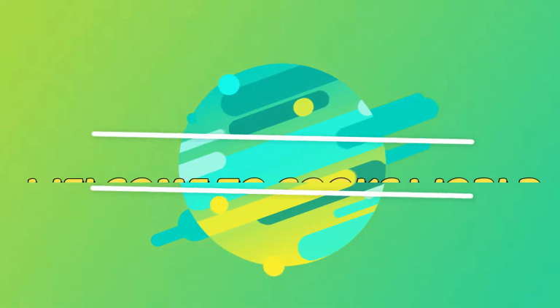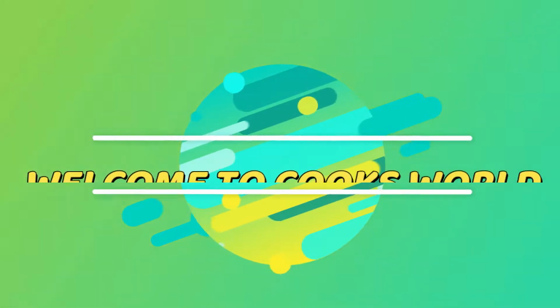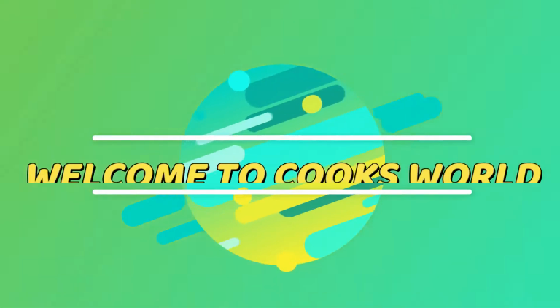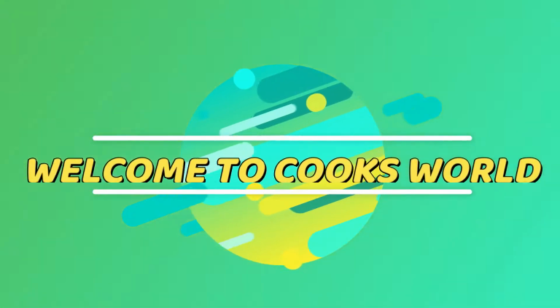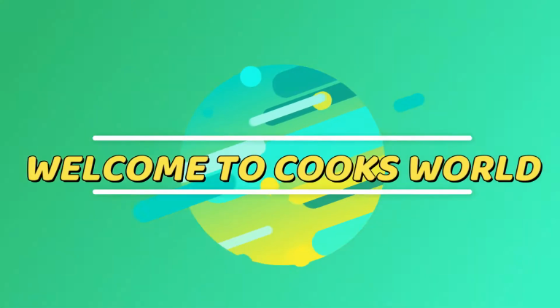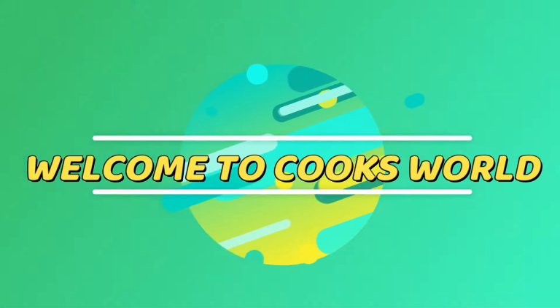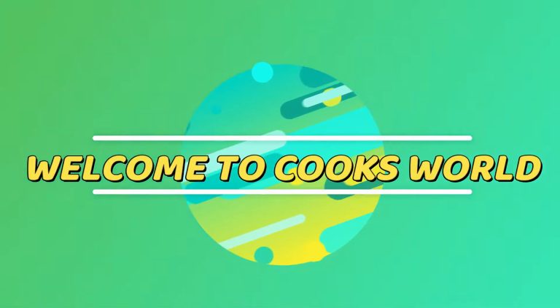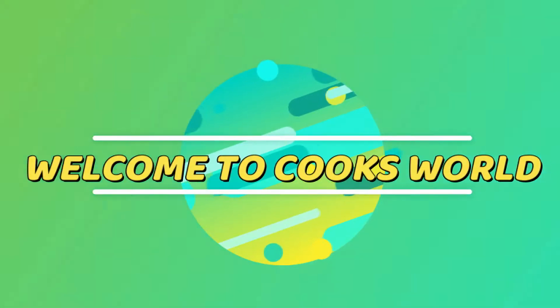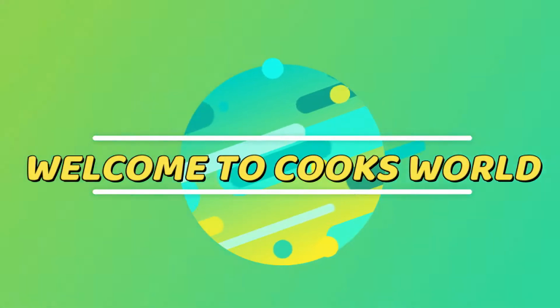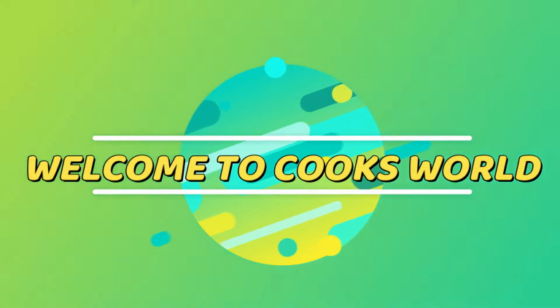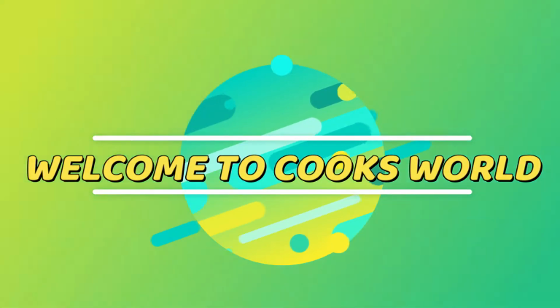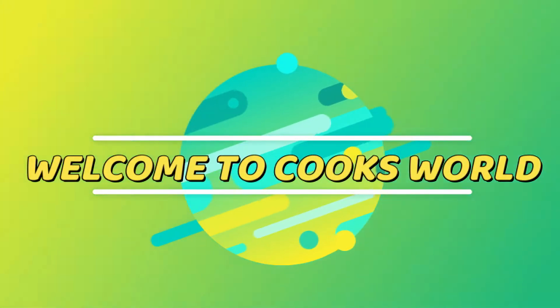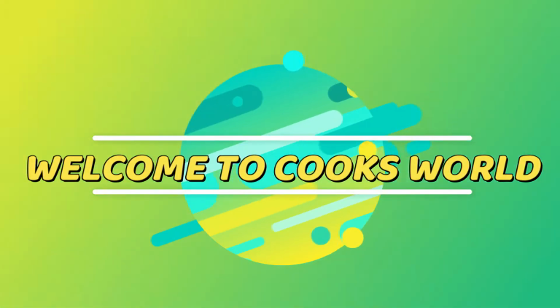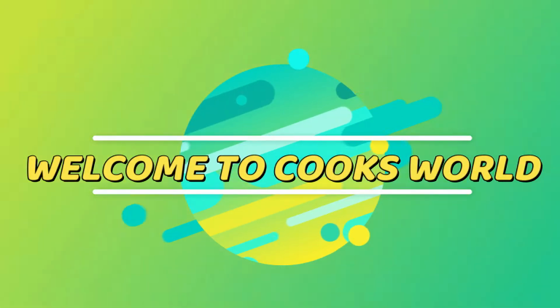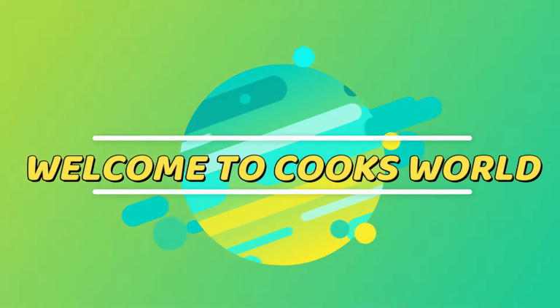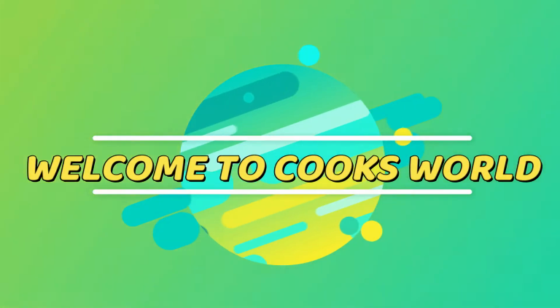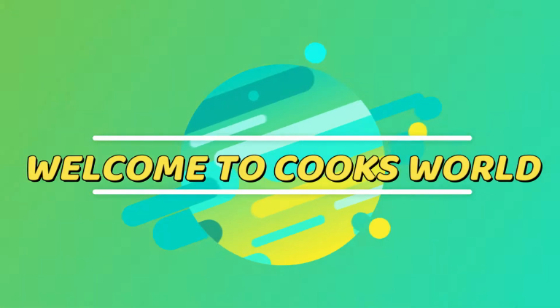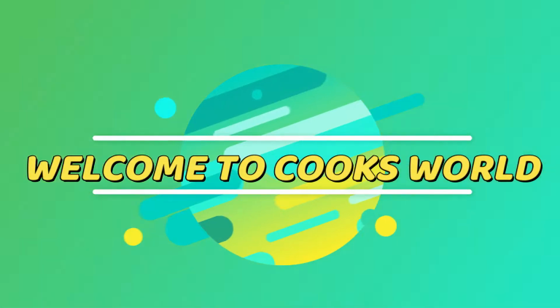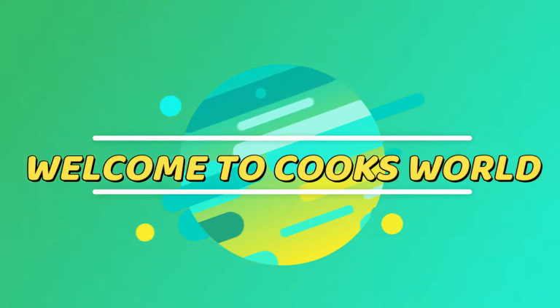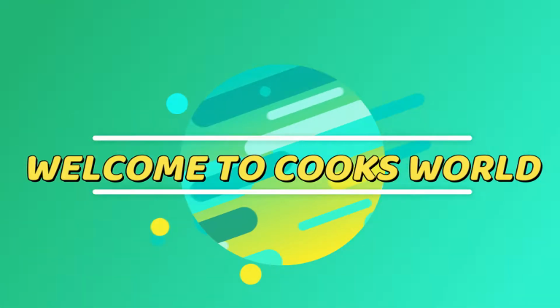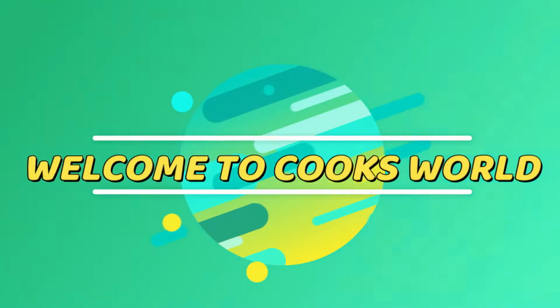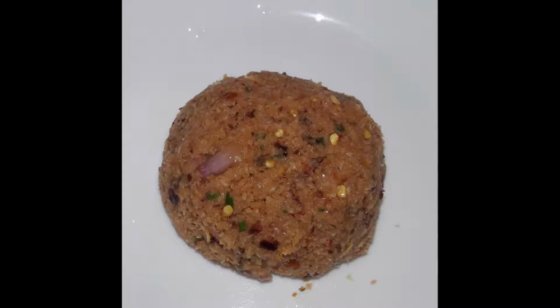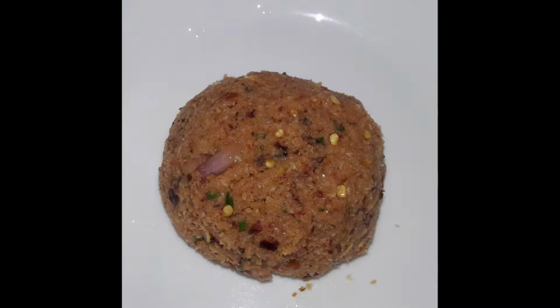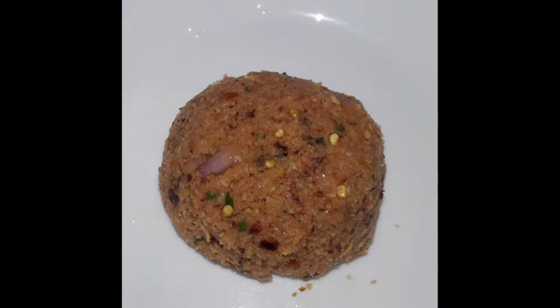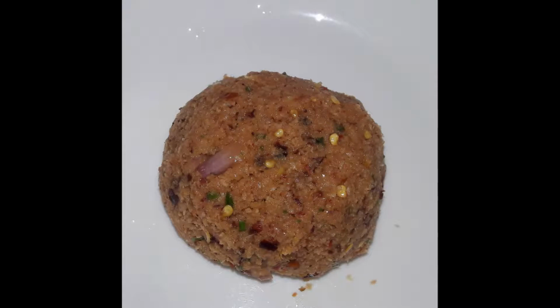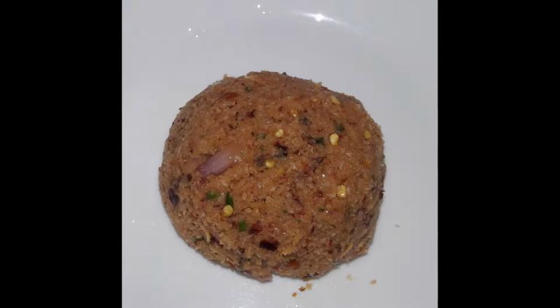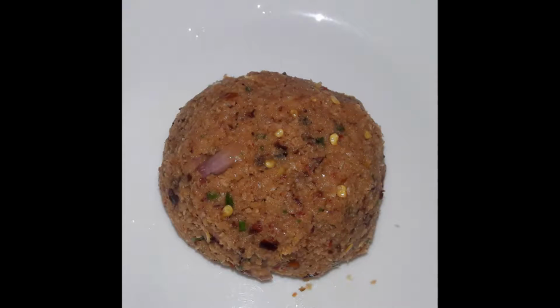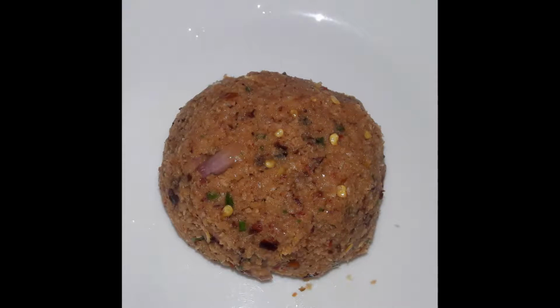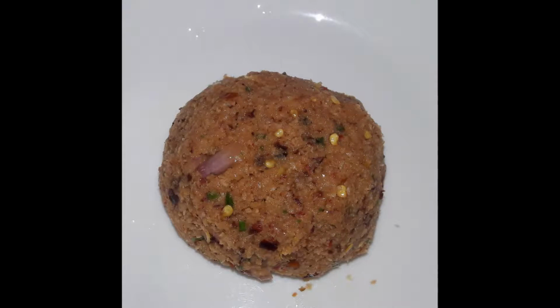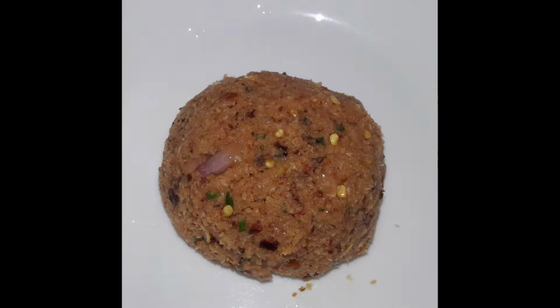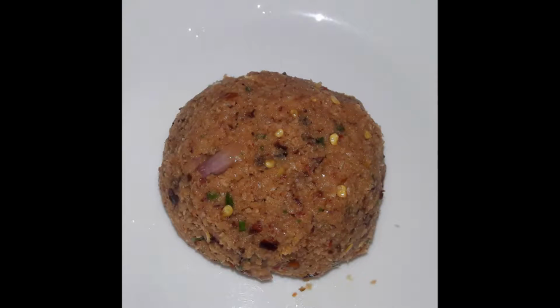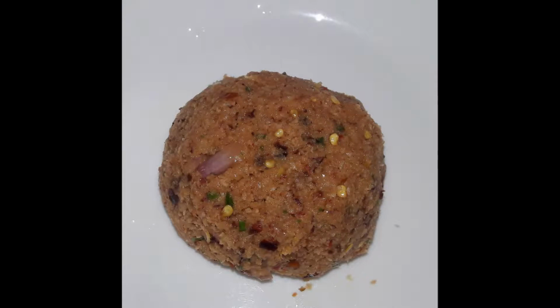Hello dear friends, welcome to Cooksworld. I am here to make a recipe that is easy to make.